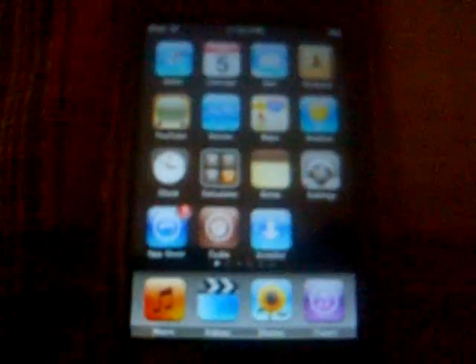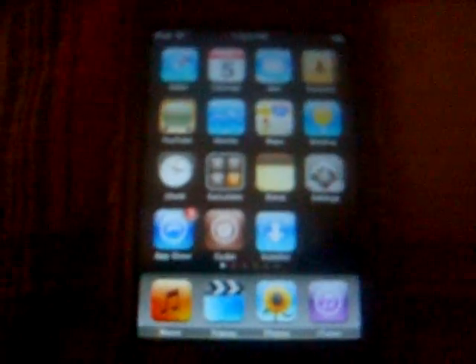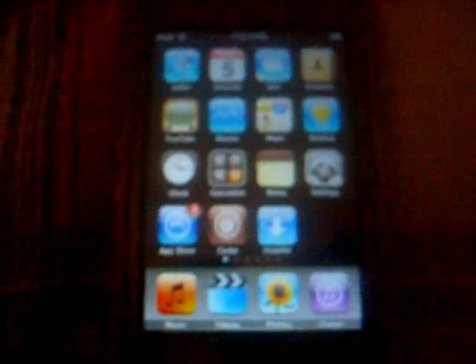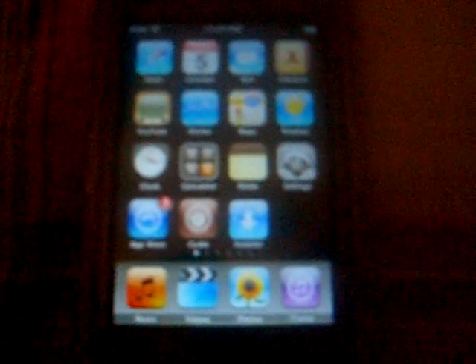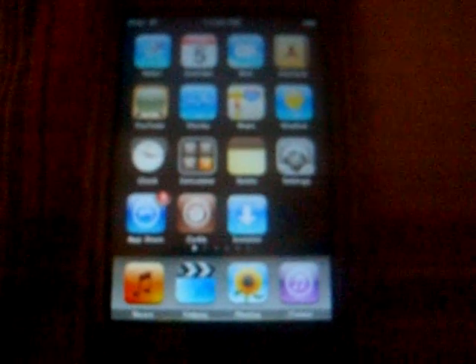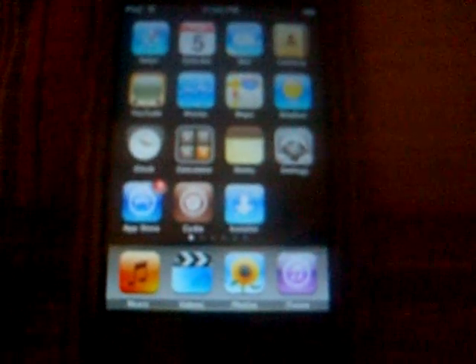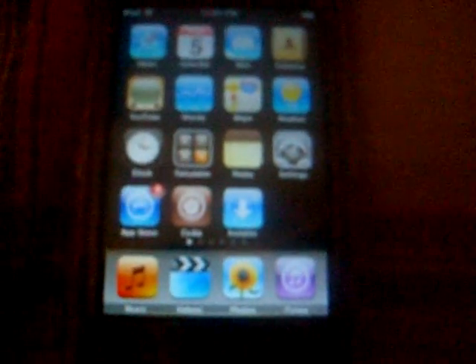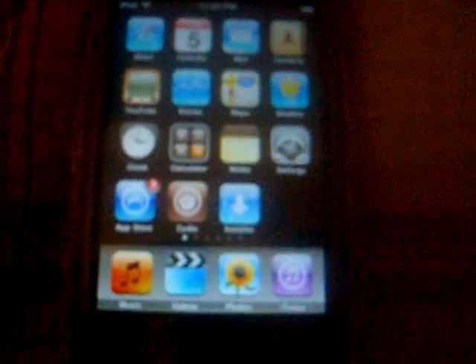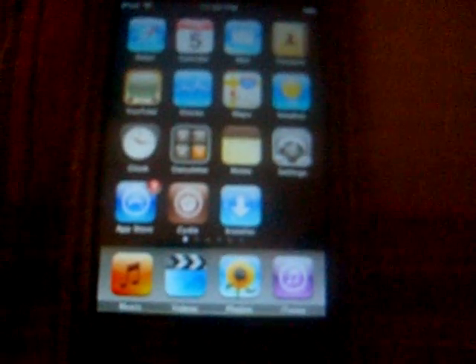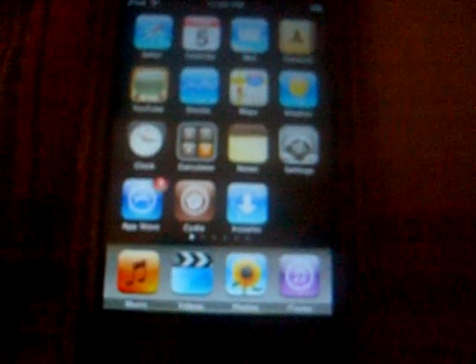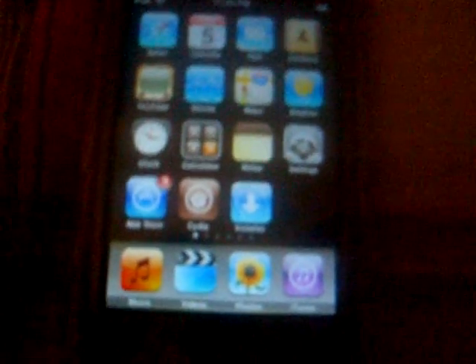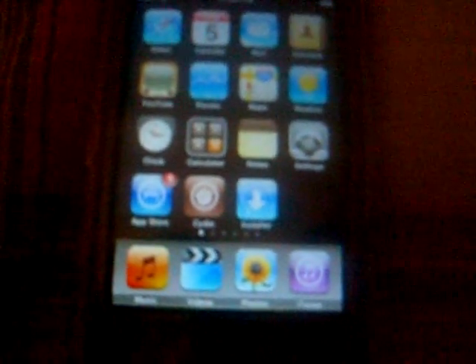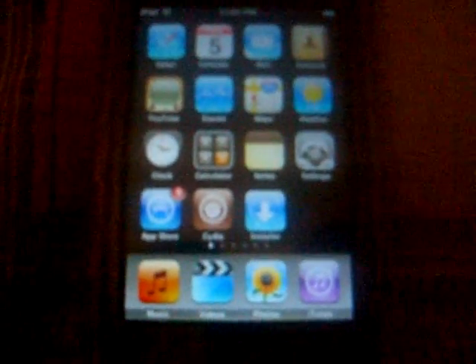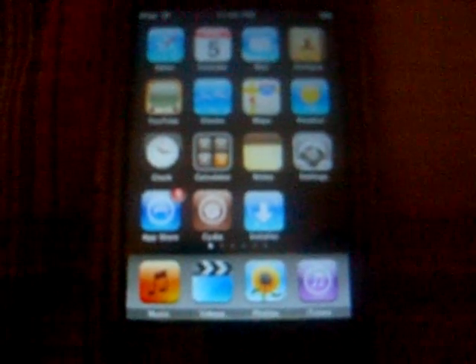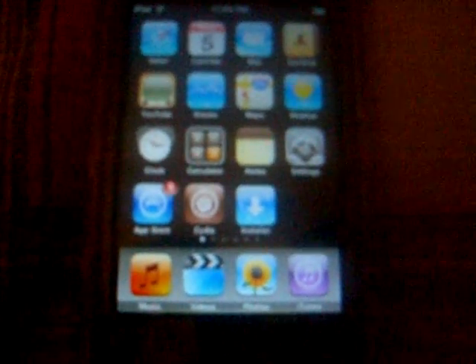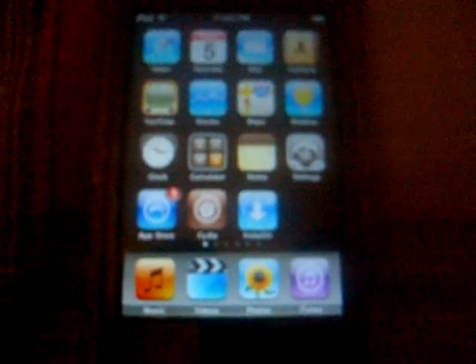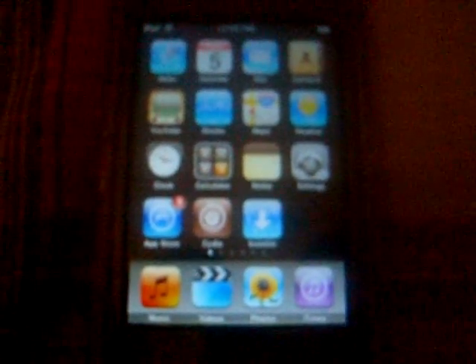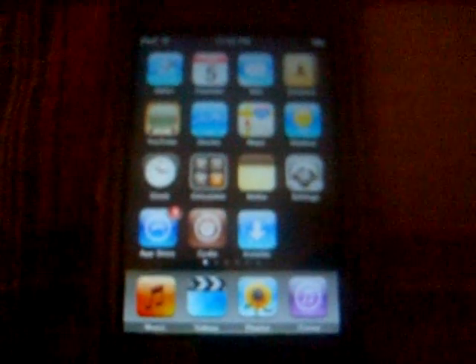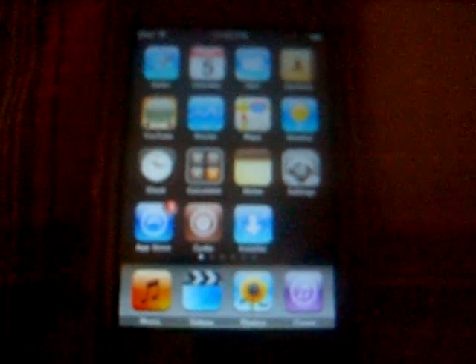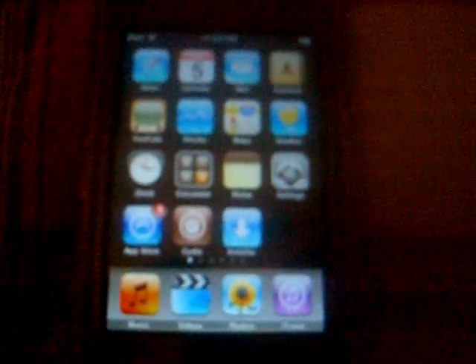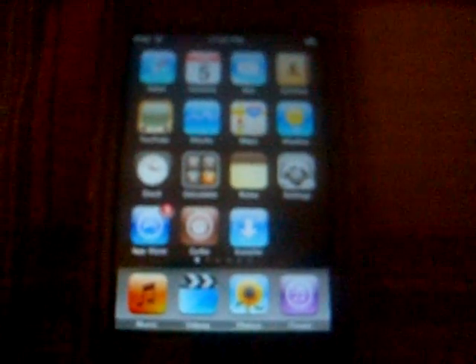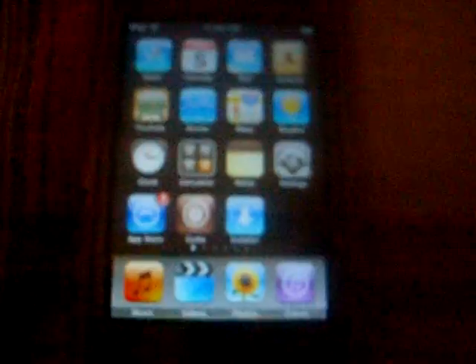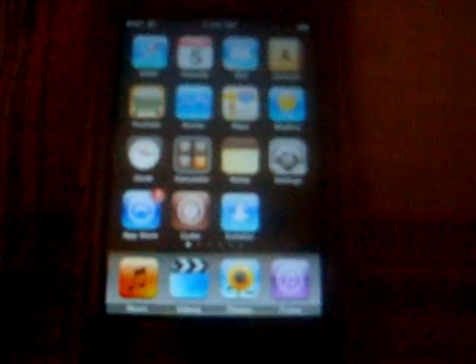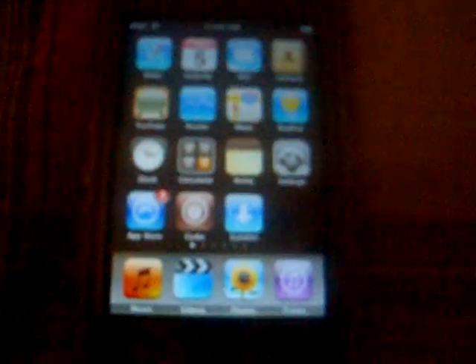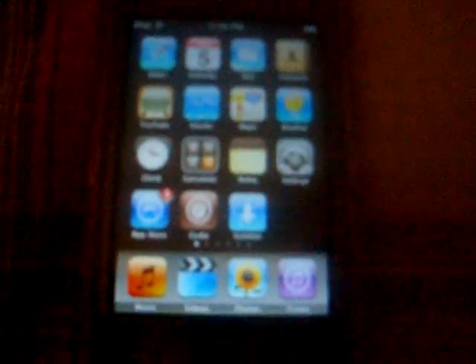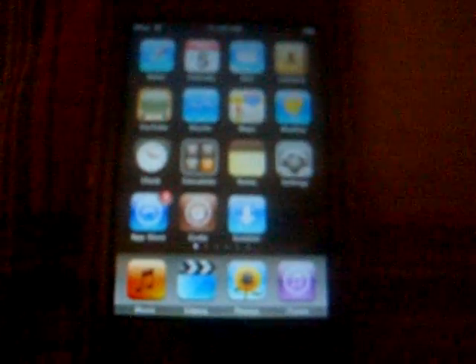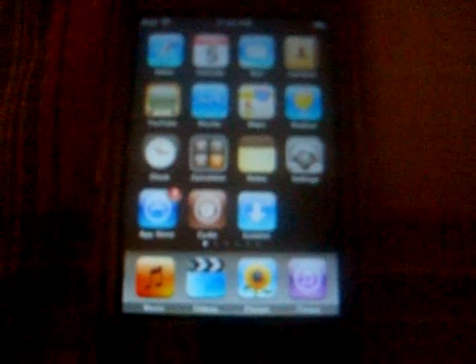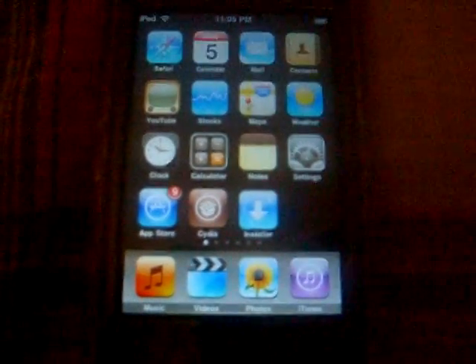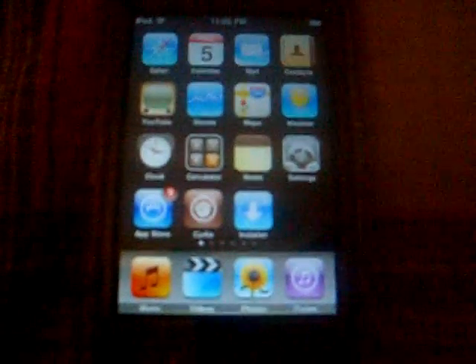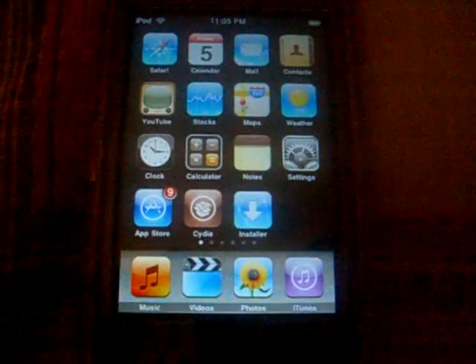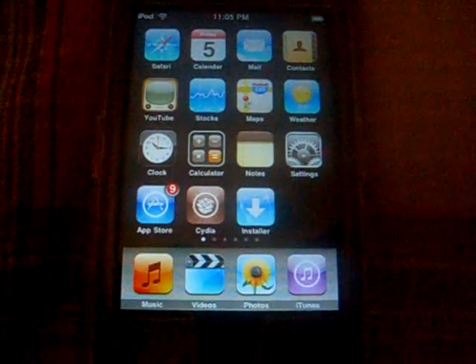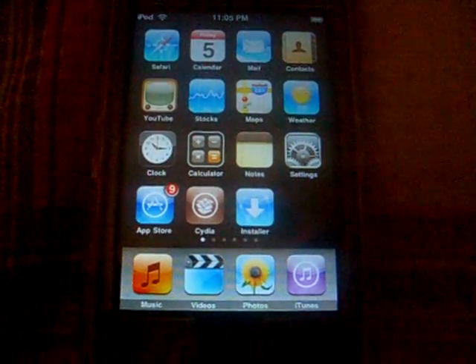The requirements are jailbreak — any 2.0 firmware iPod Touch or iPhone. You can watch my video on how to do that if you need to. And please subscribe.